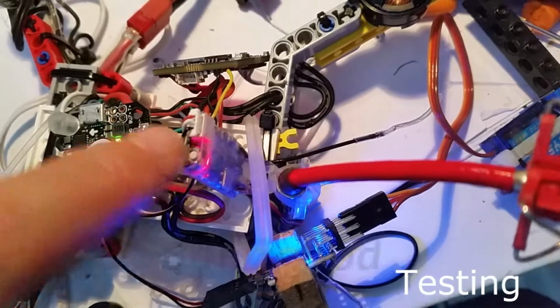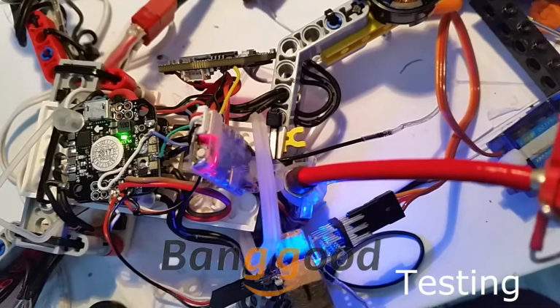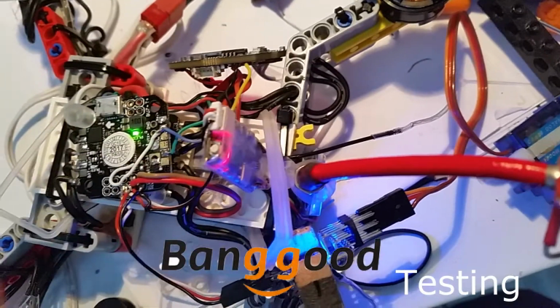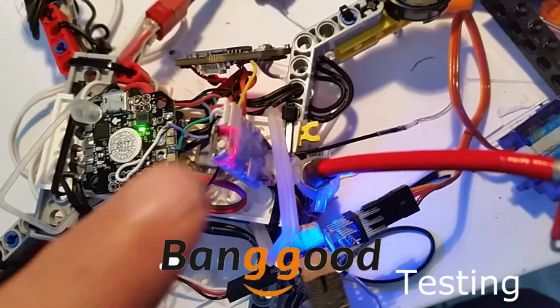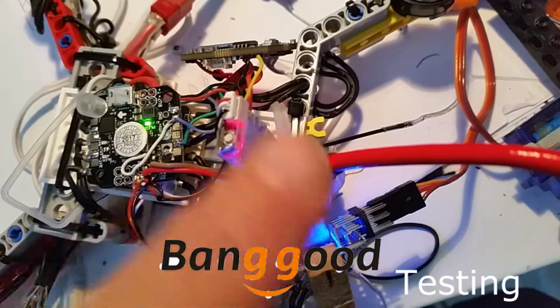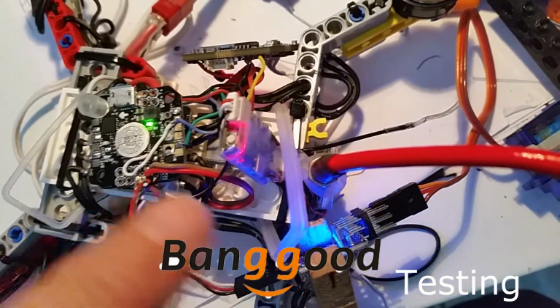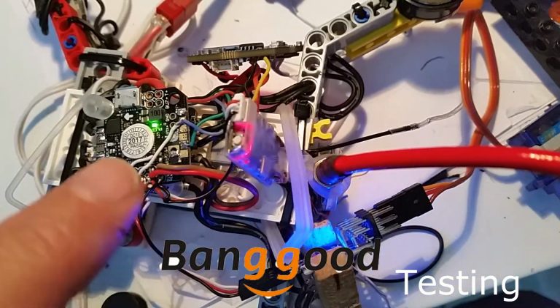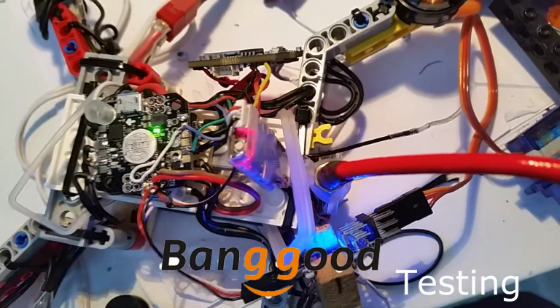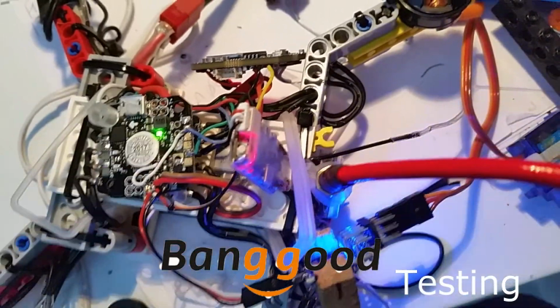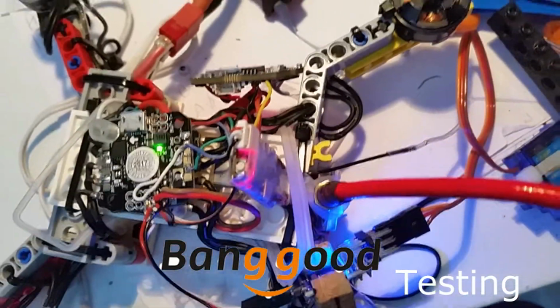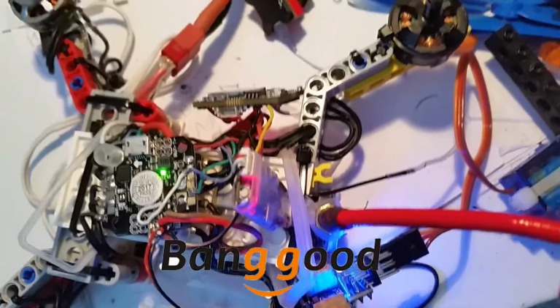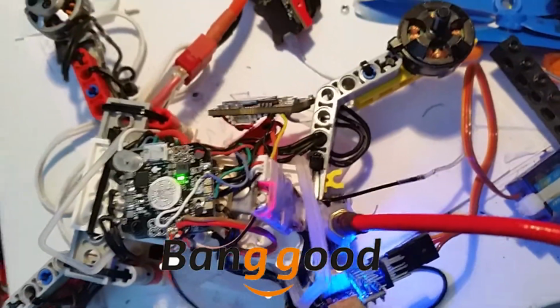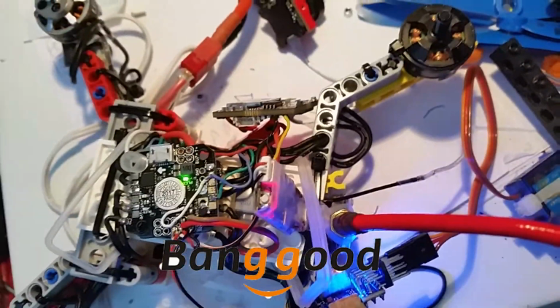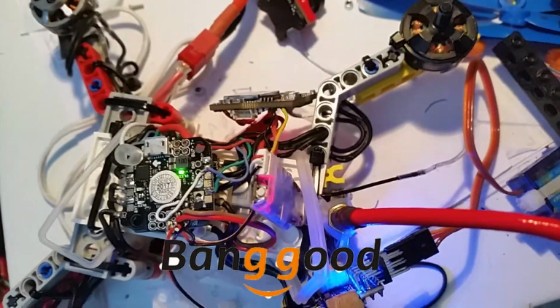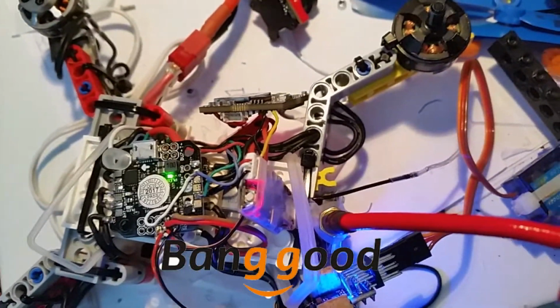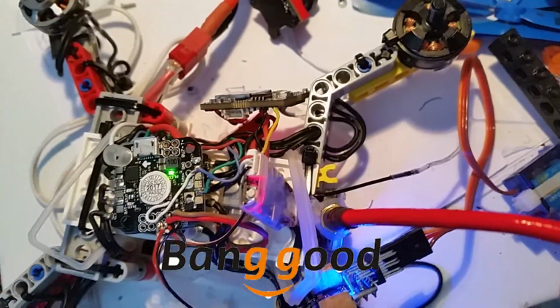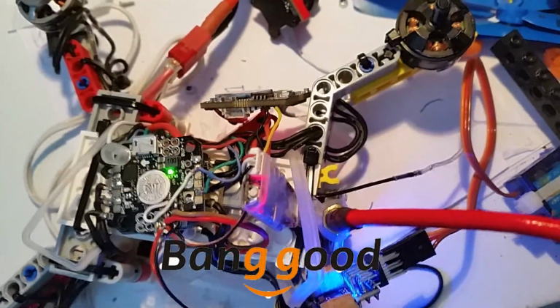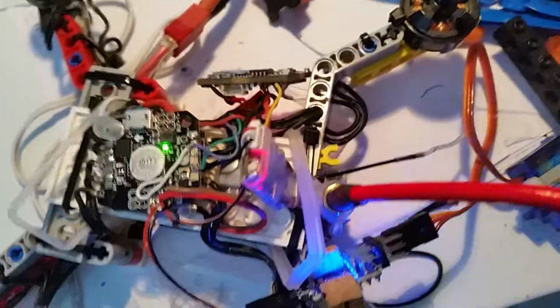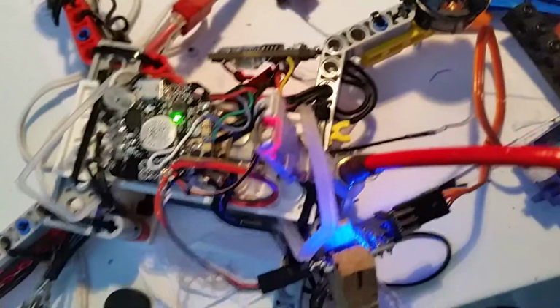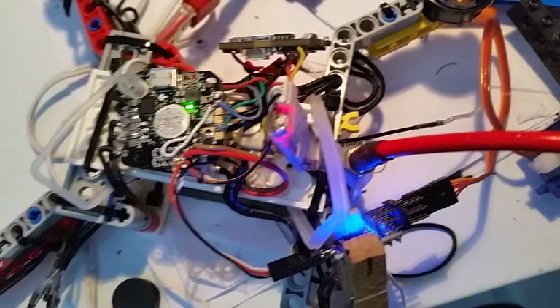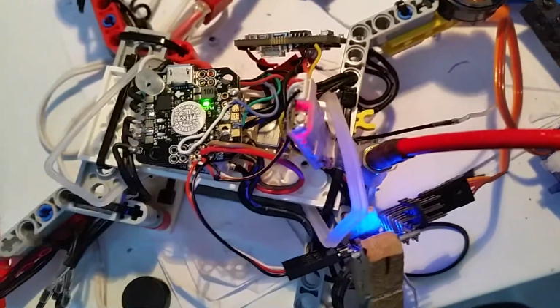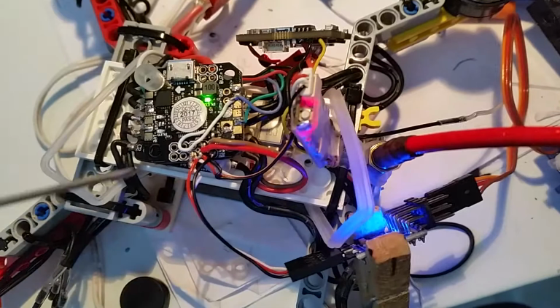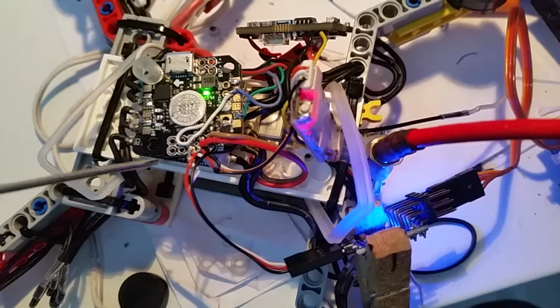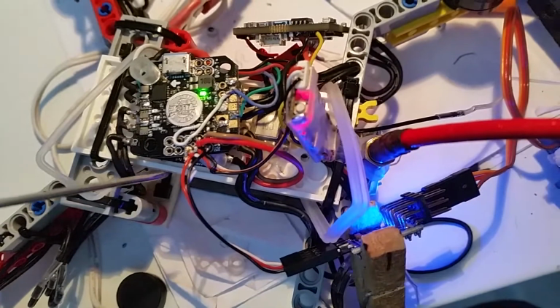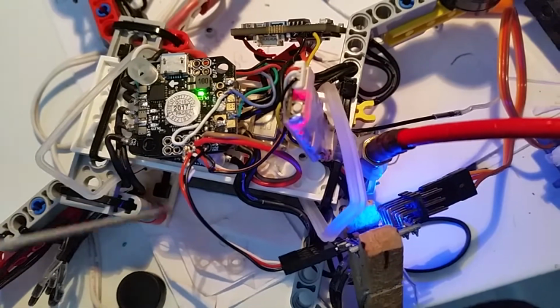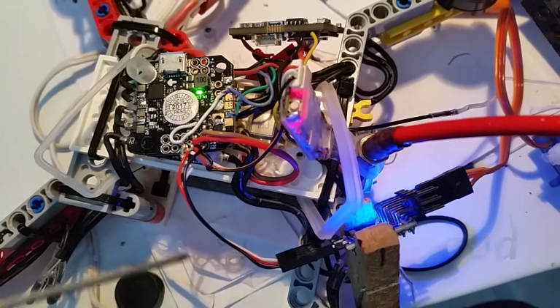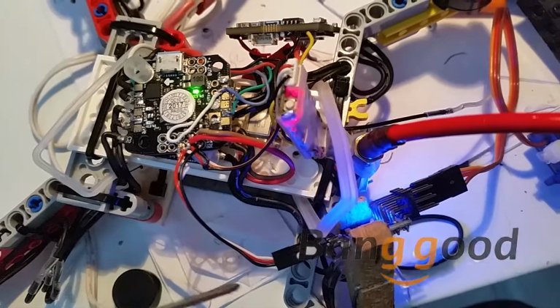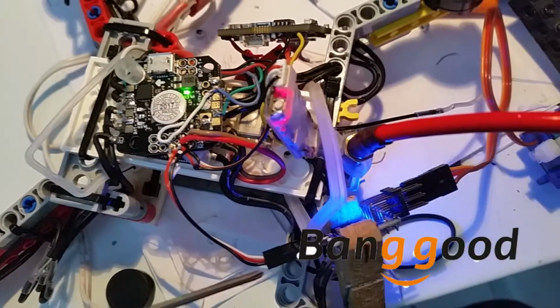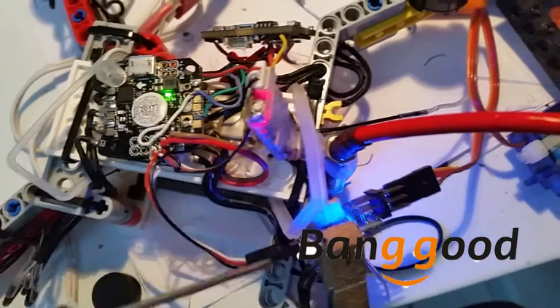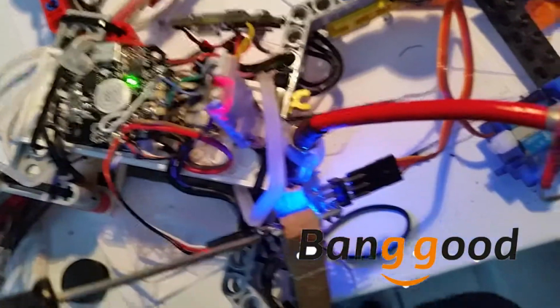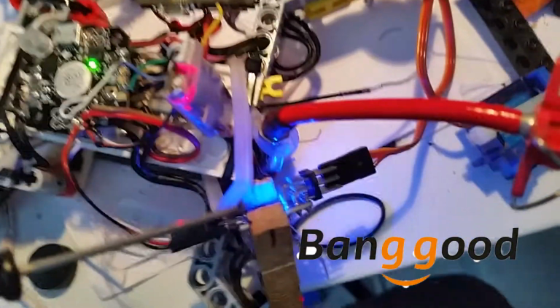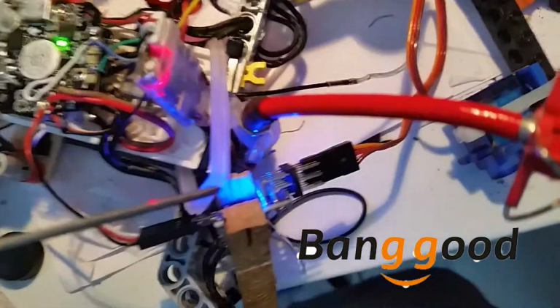SBUS receiver connected to the flight controller, and the SBUS signal is also split to the decoder.